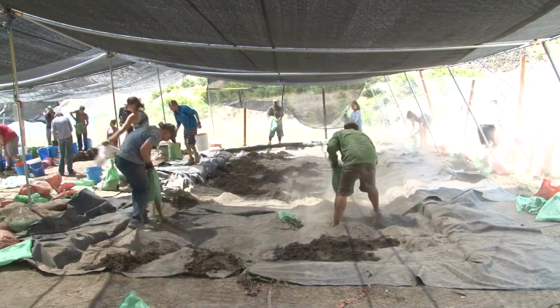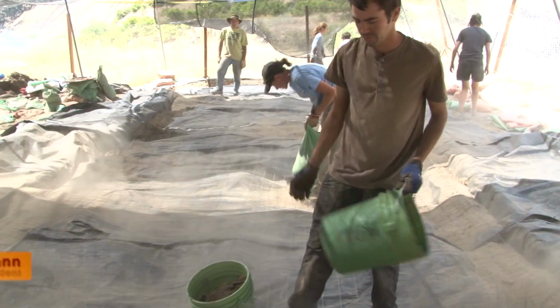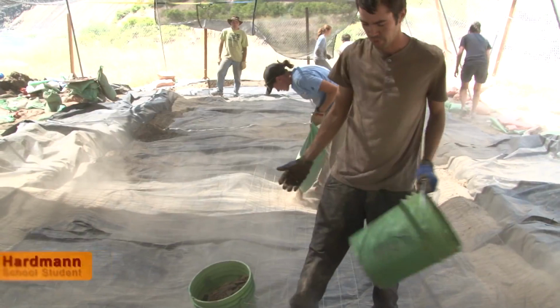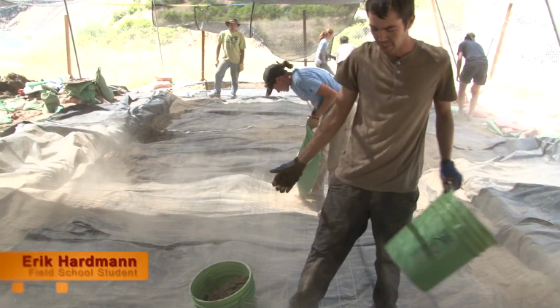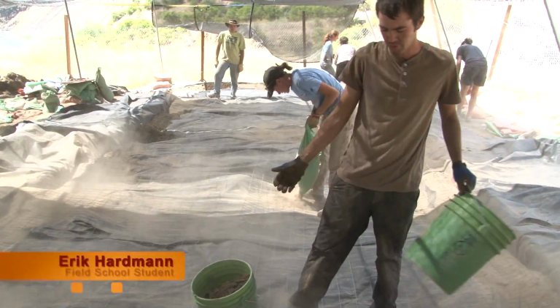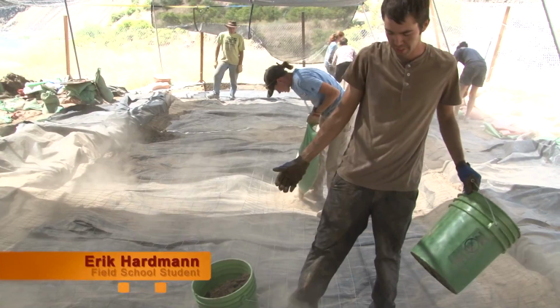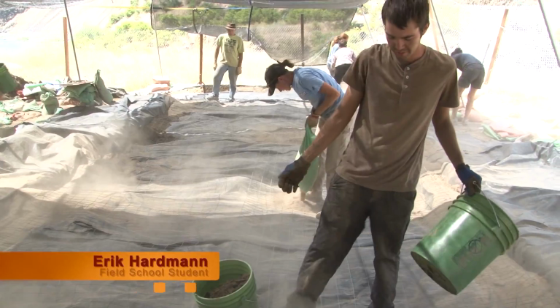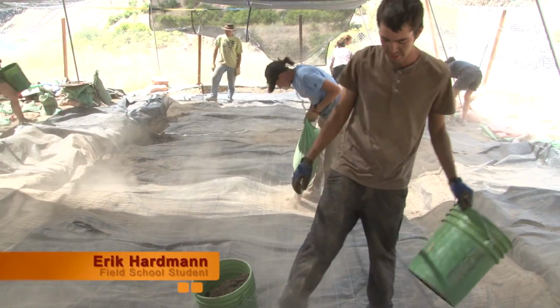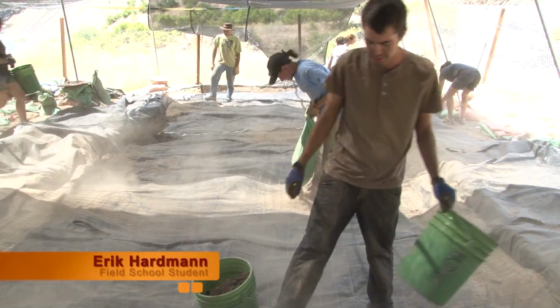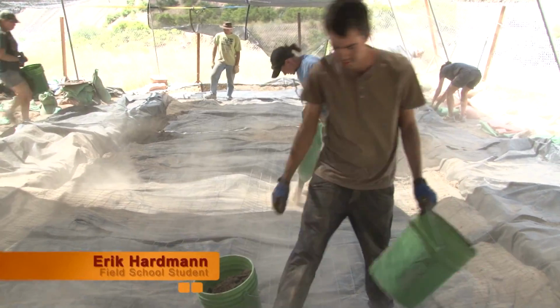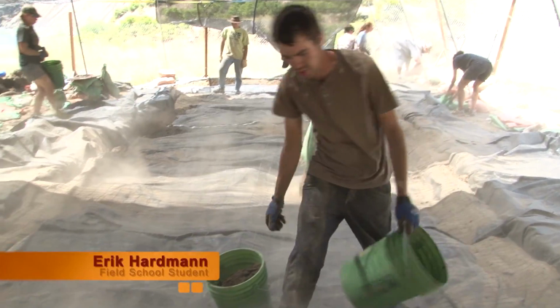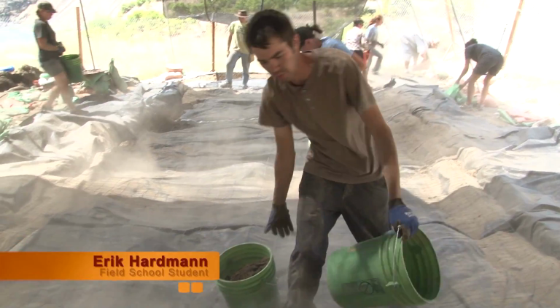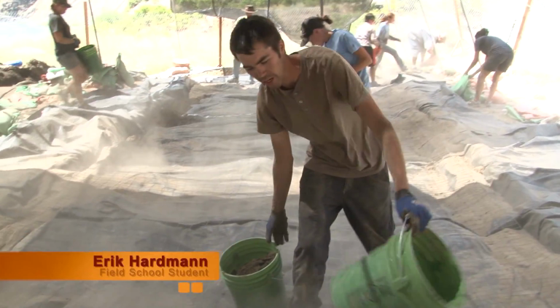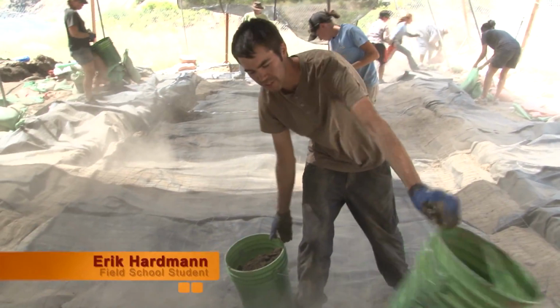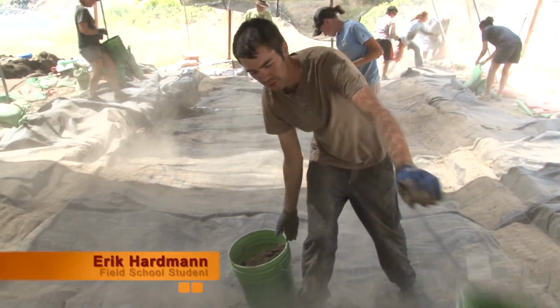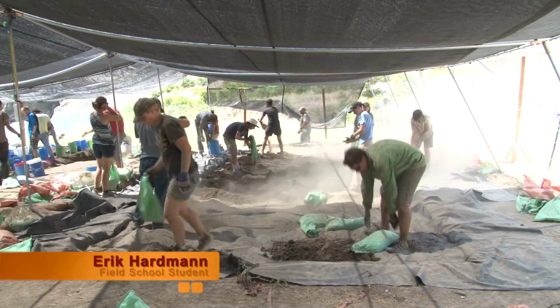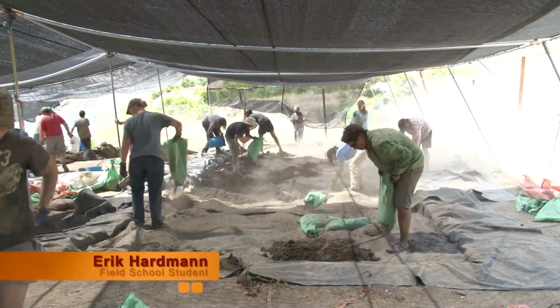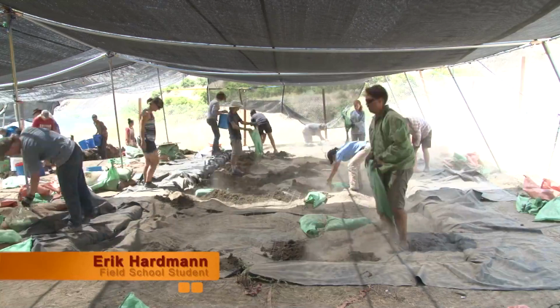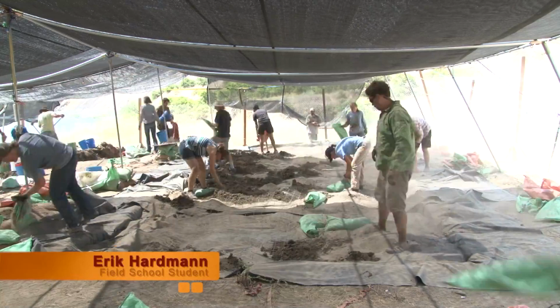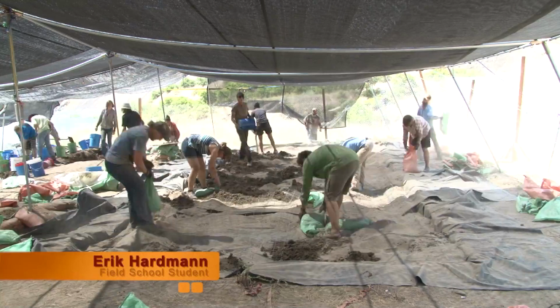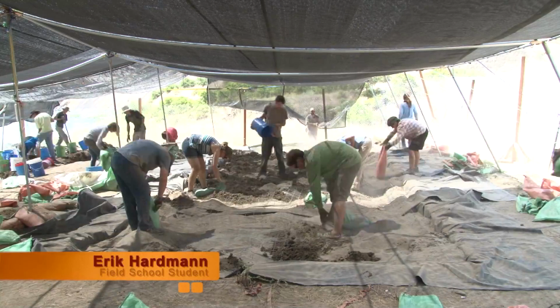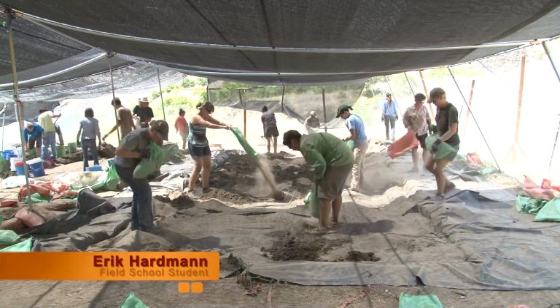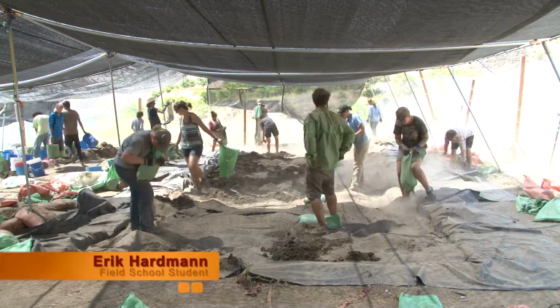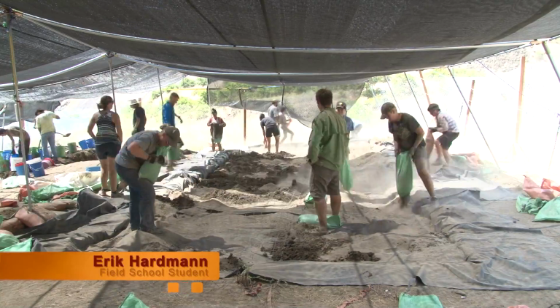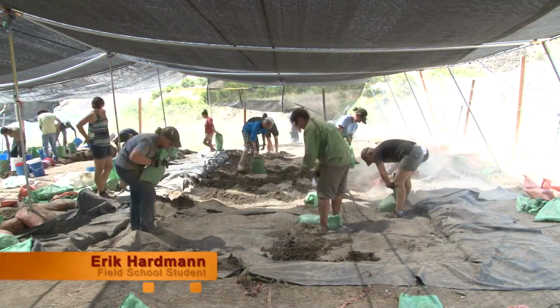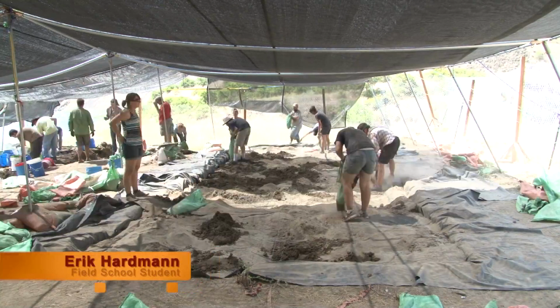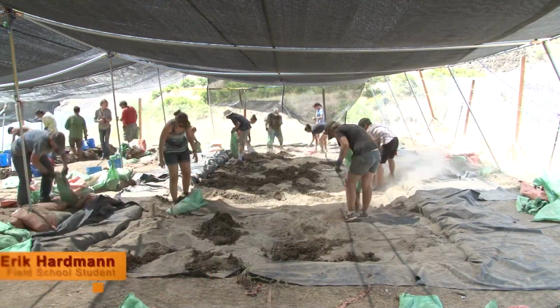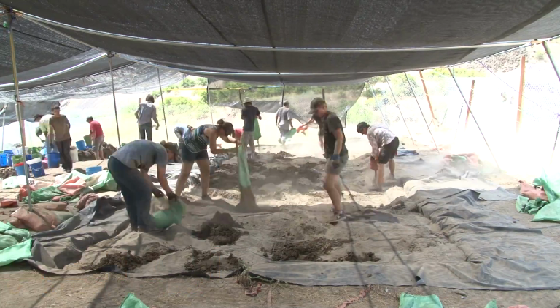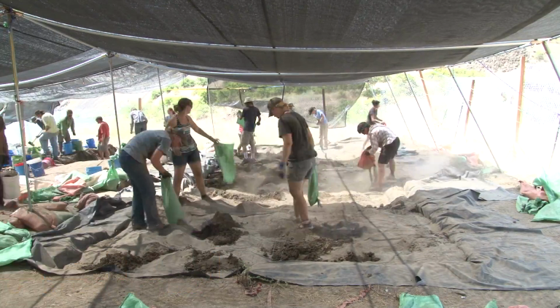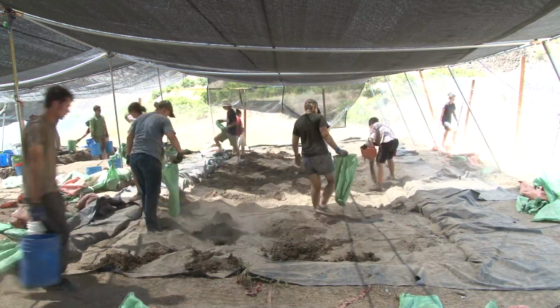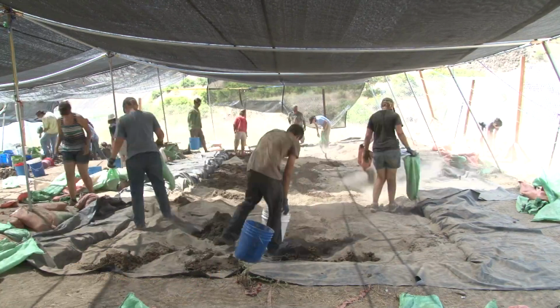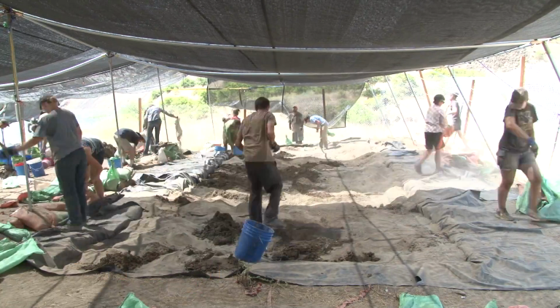We're covering the chicken wire that's over the tarp to hold it down.